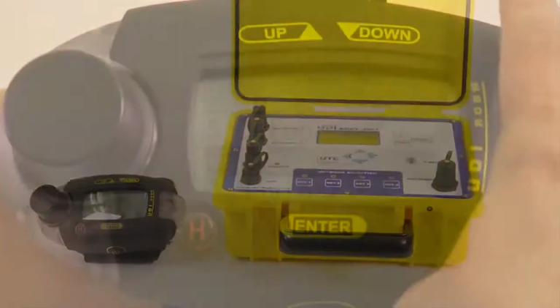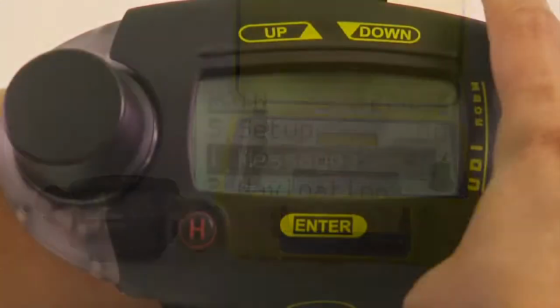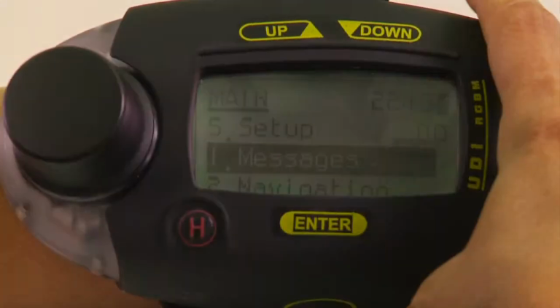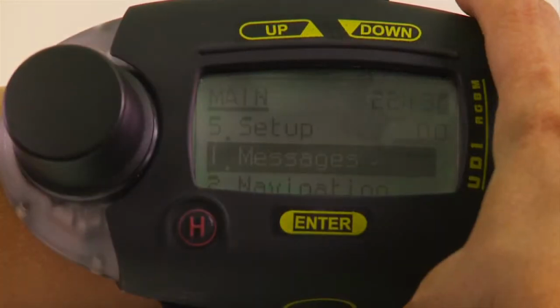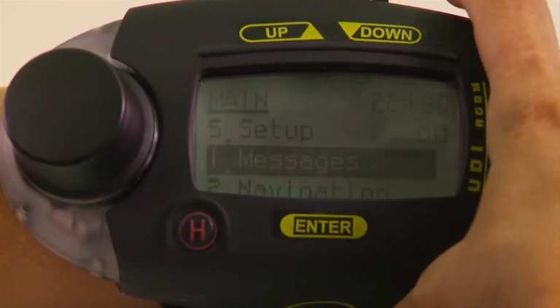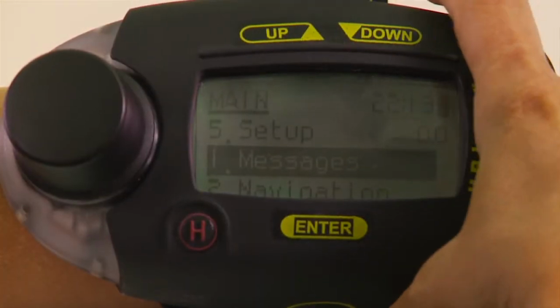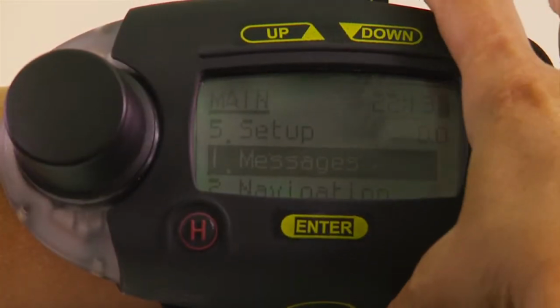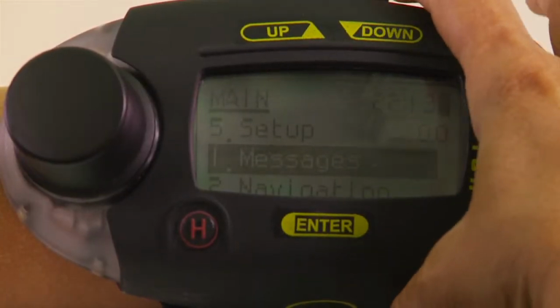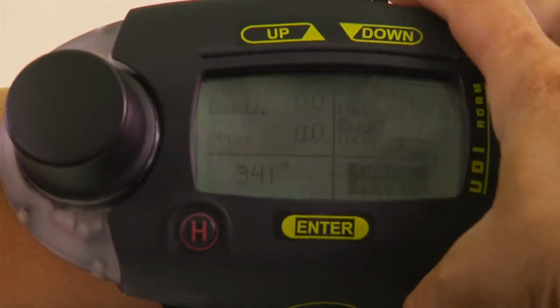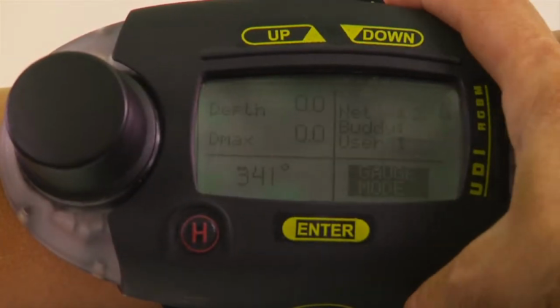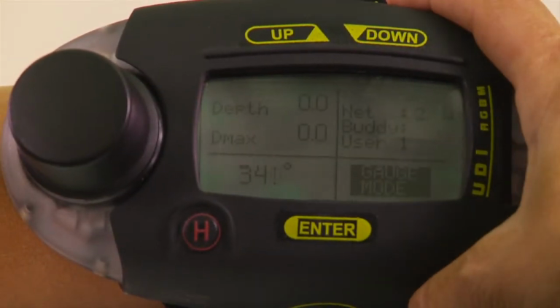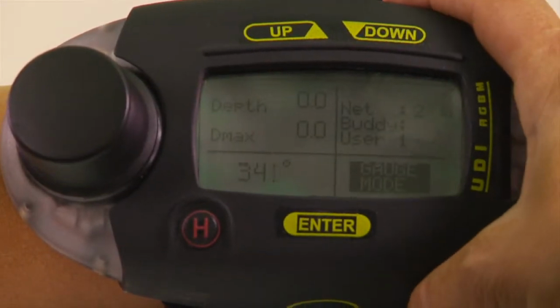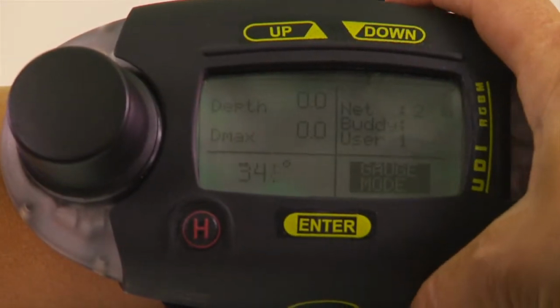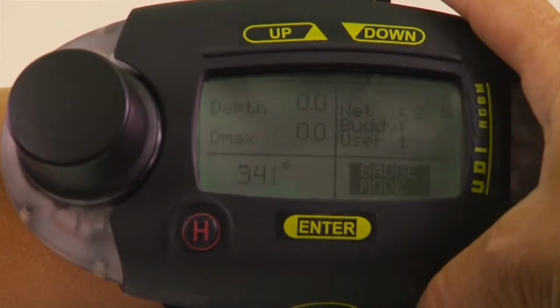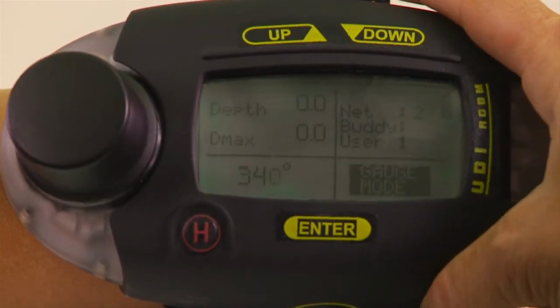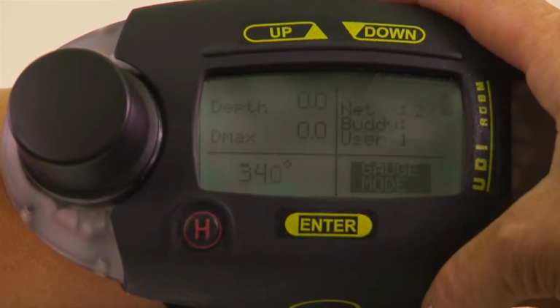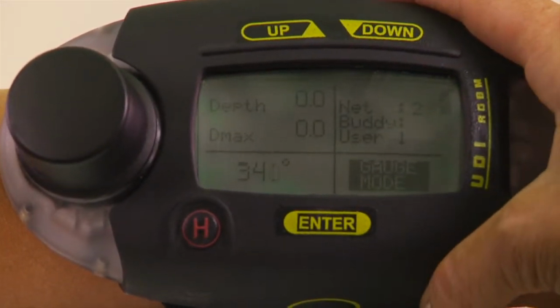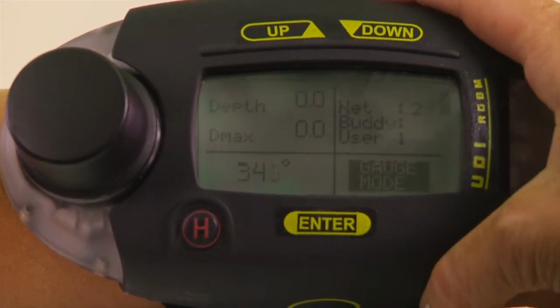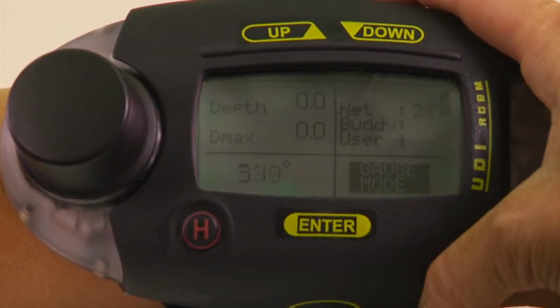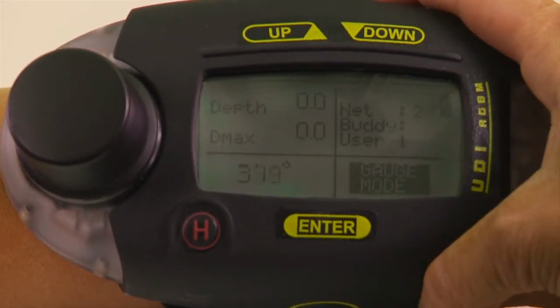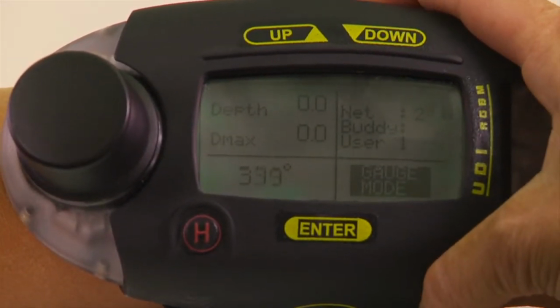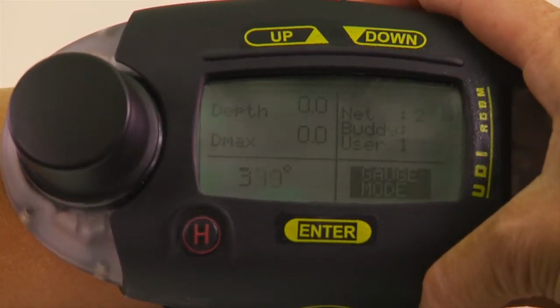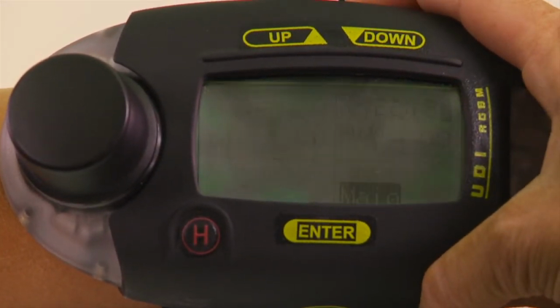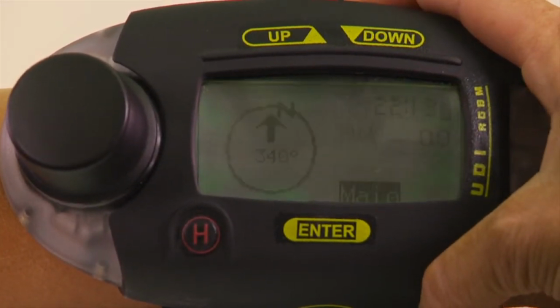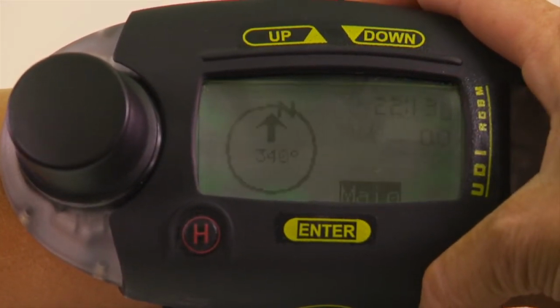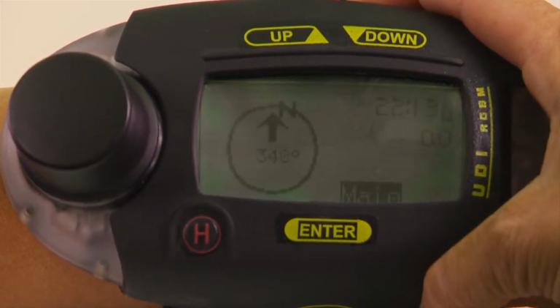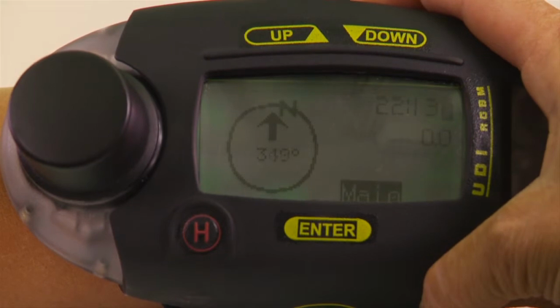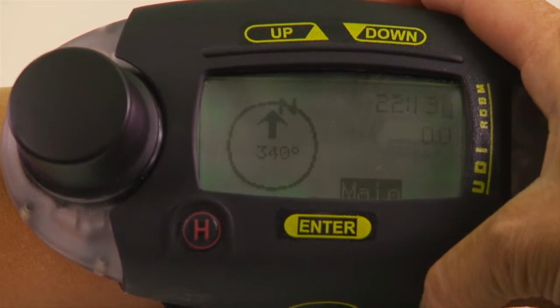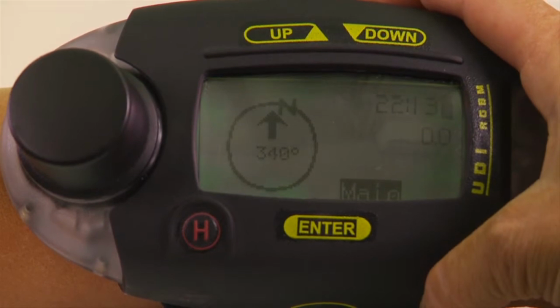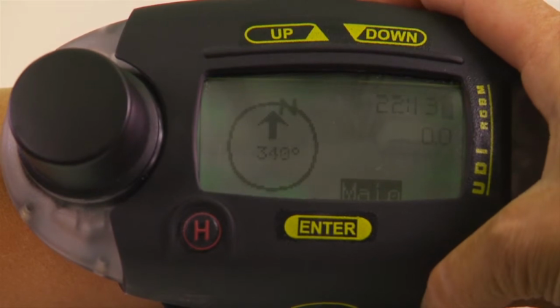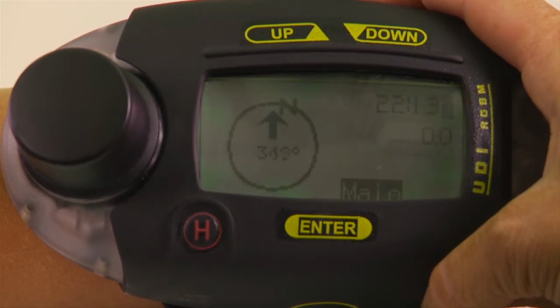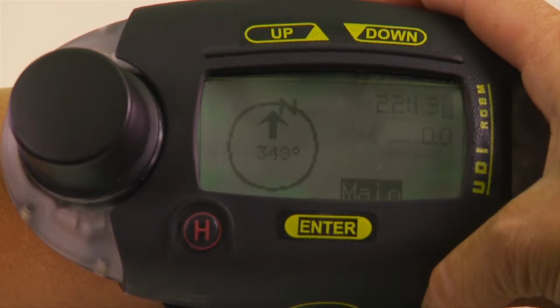As a dive computer, the UDI offers full Nitrox capabilities and a digital 3D compass.